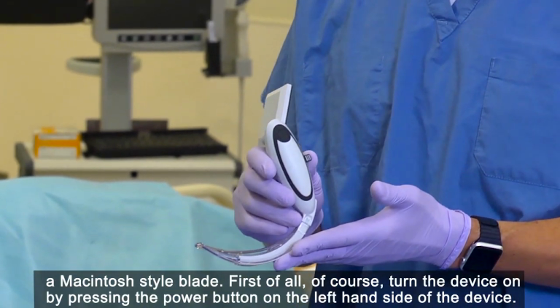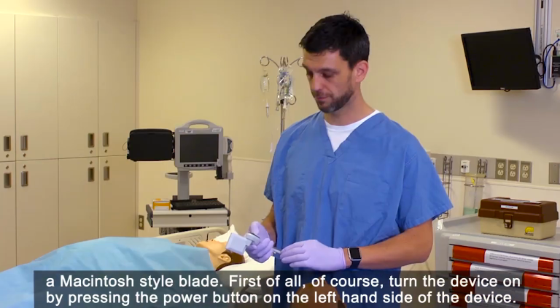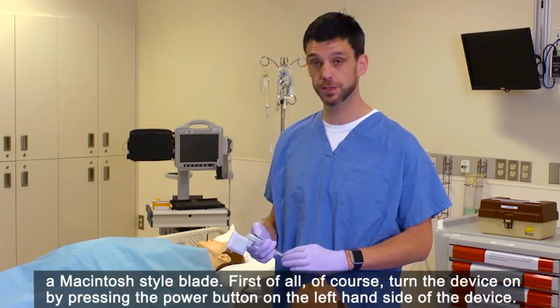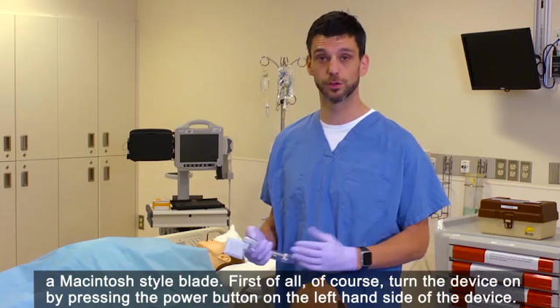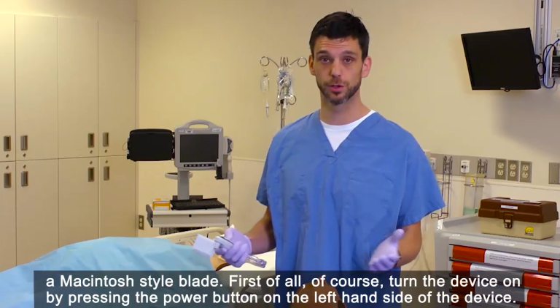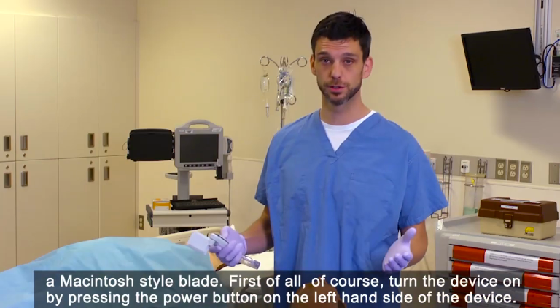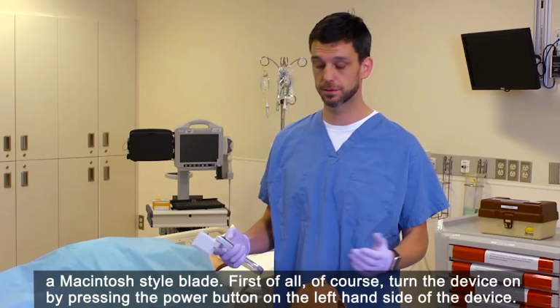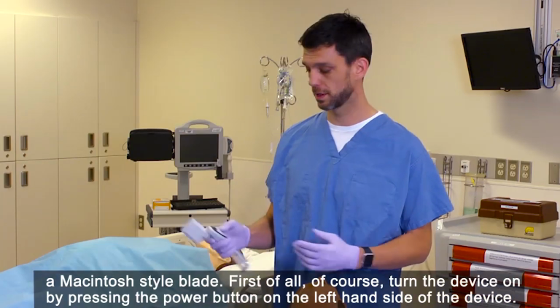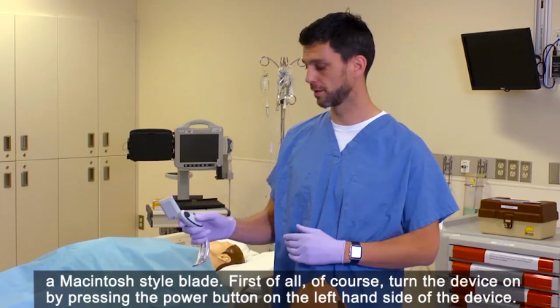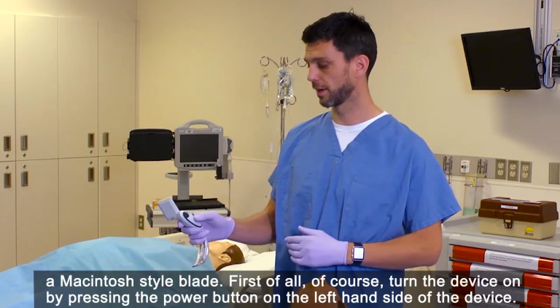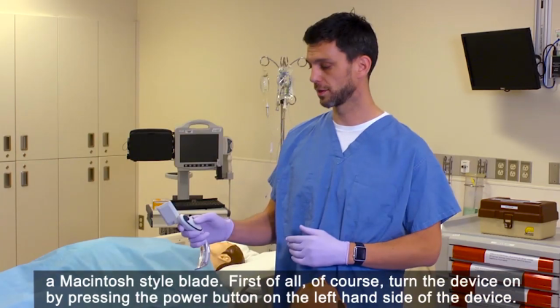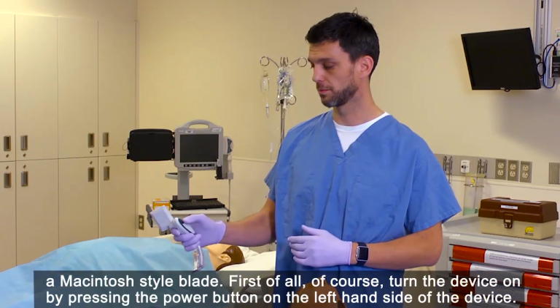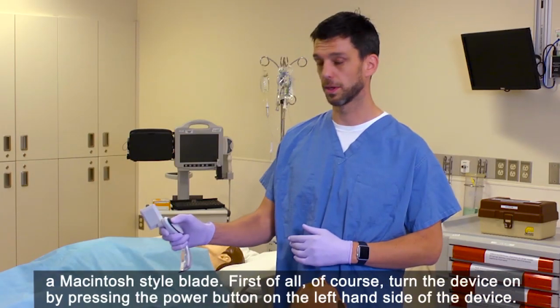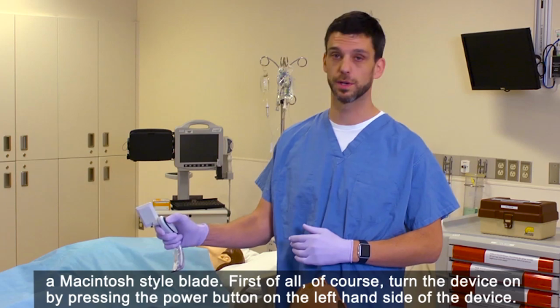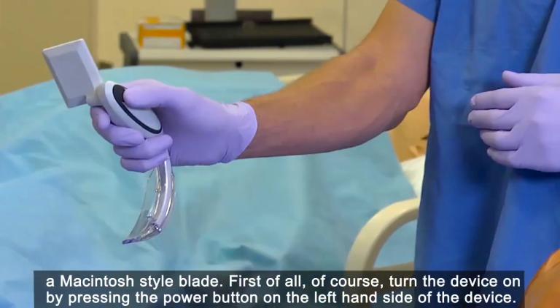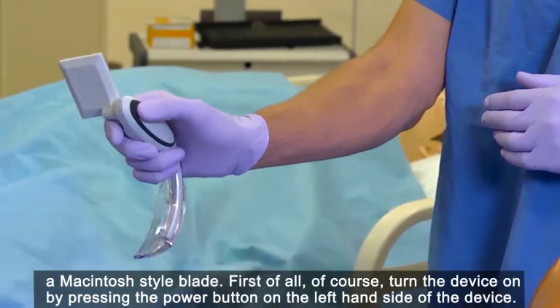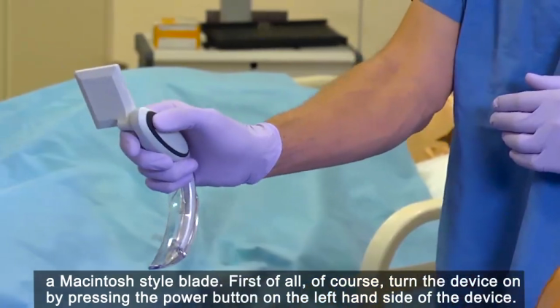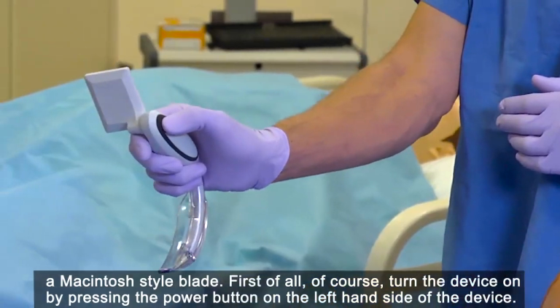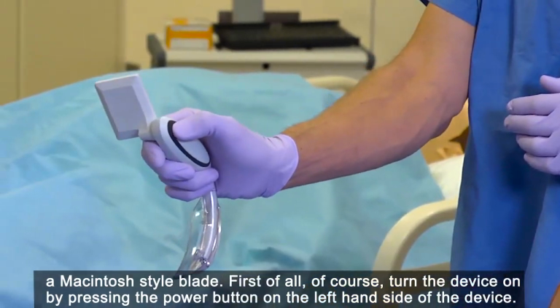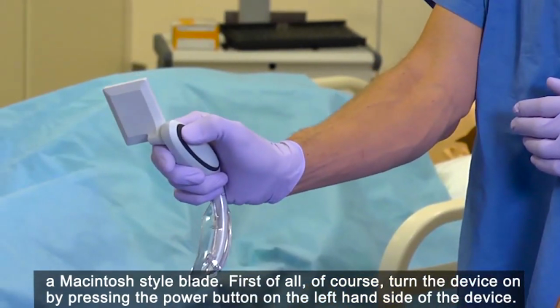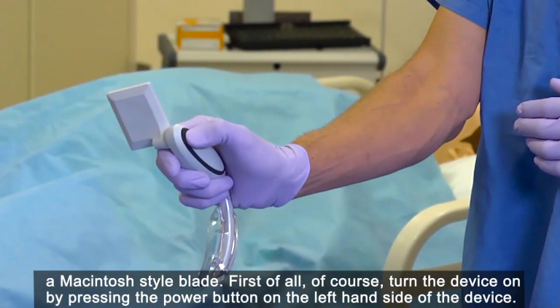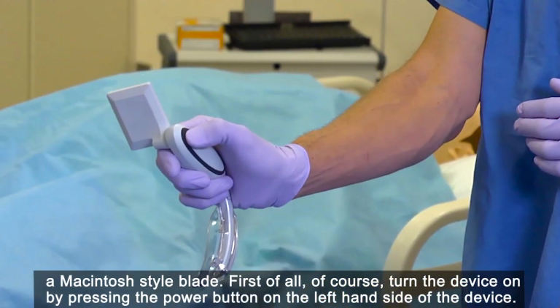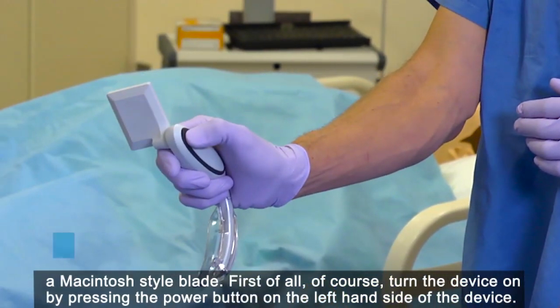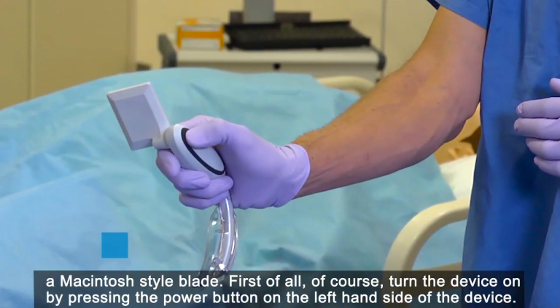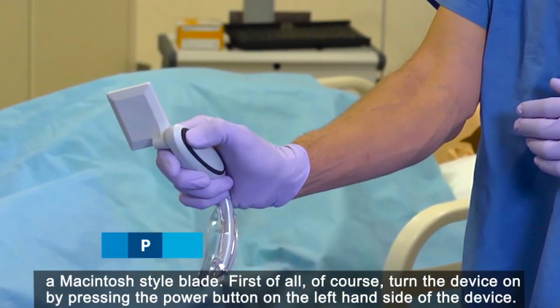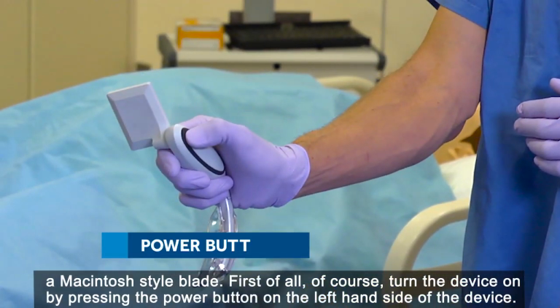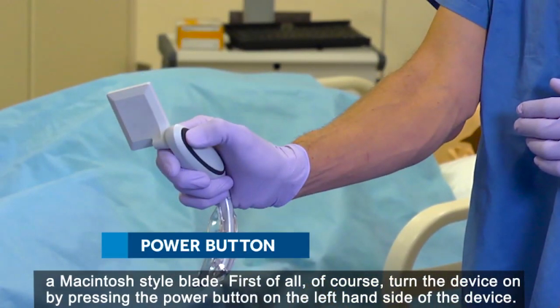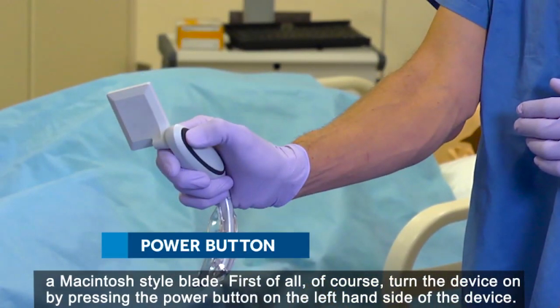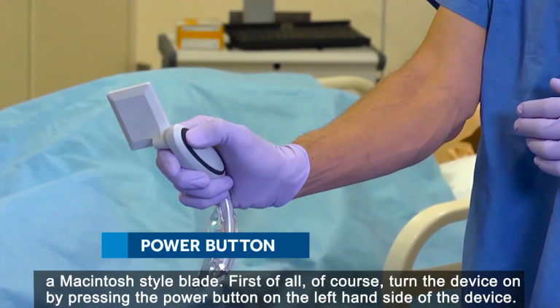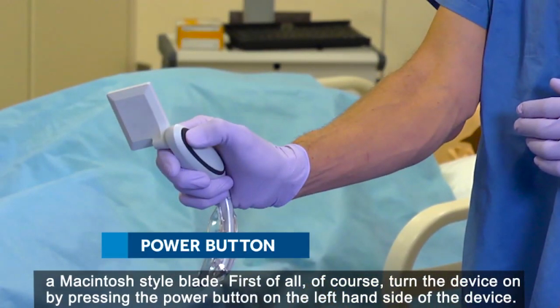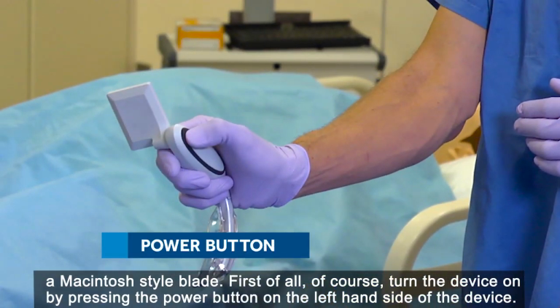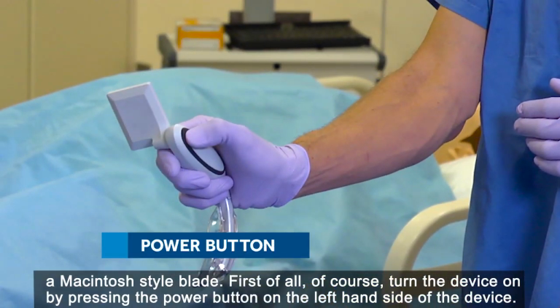First of all, turn the device on by pressing the power button on the left hand side of the device.